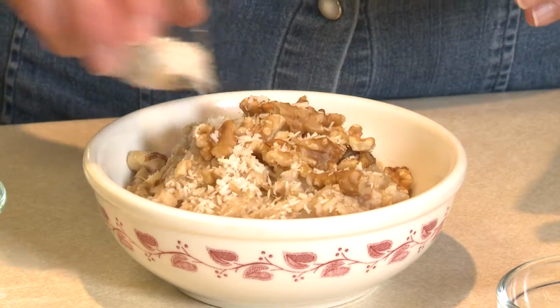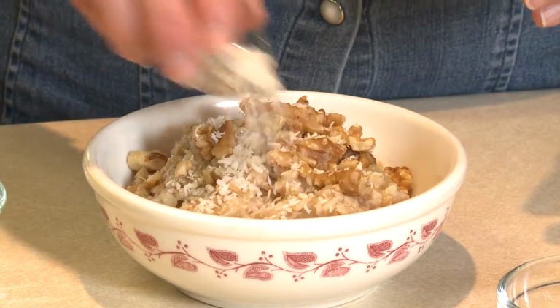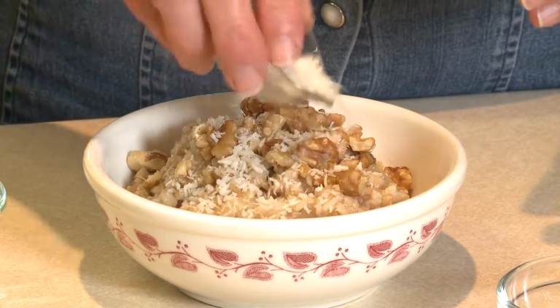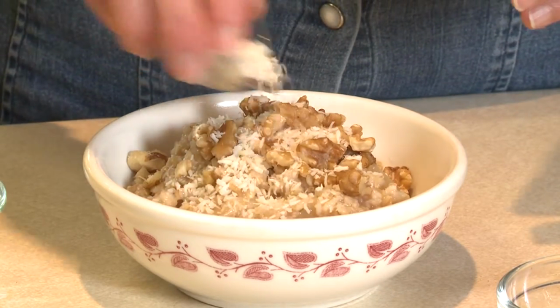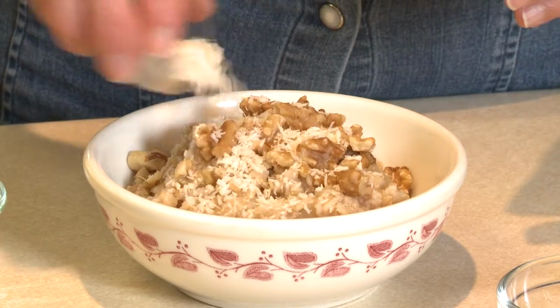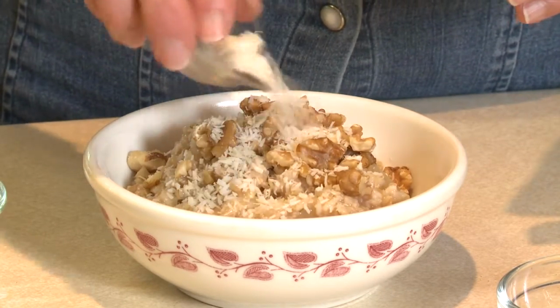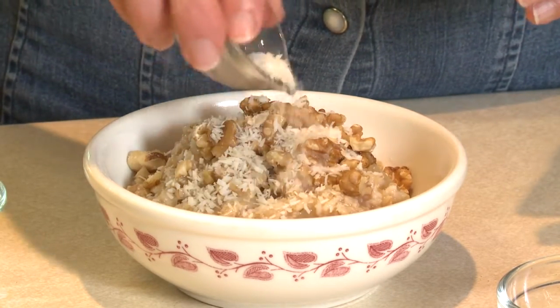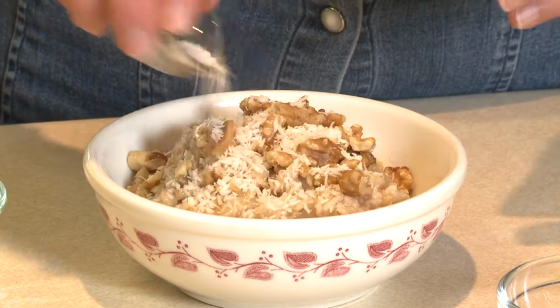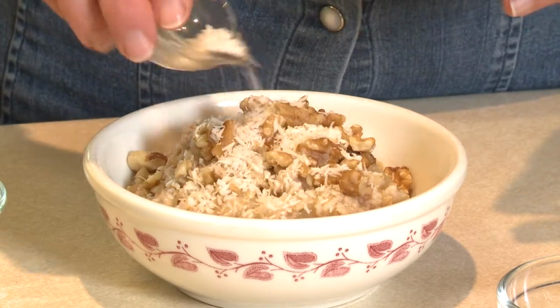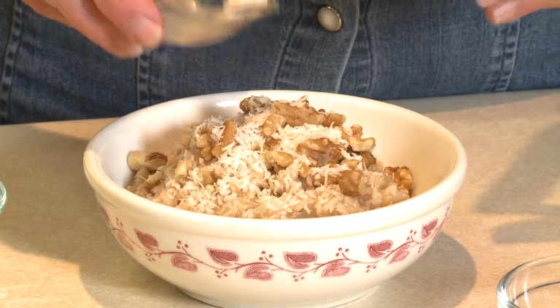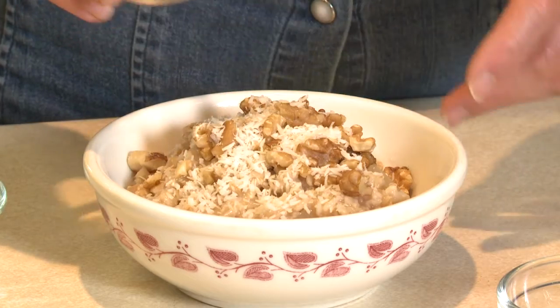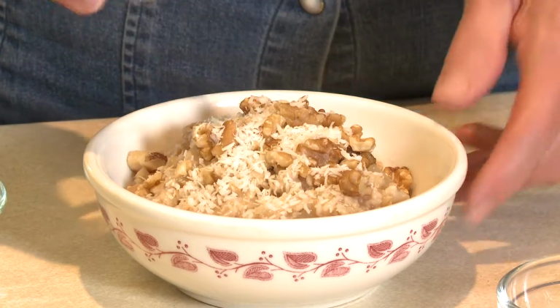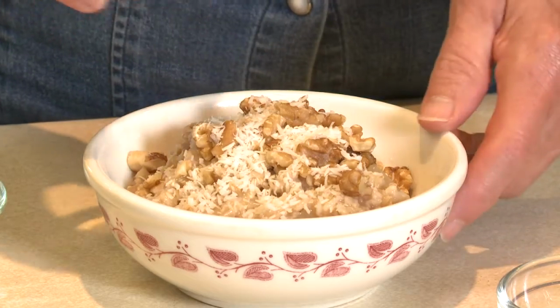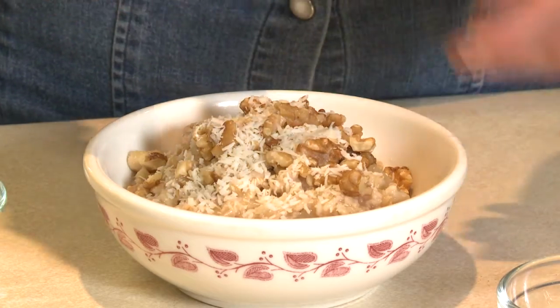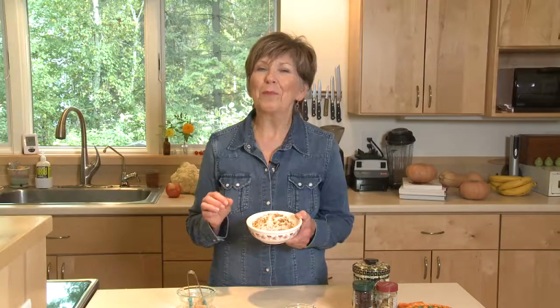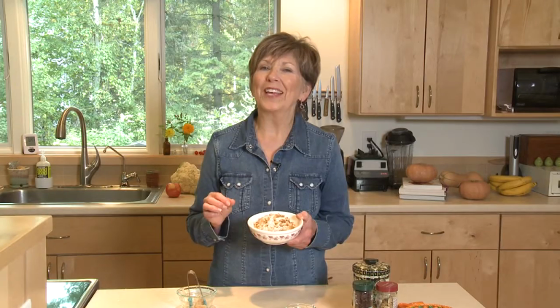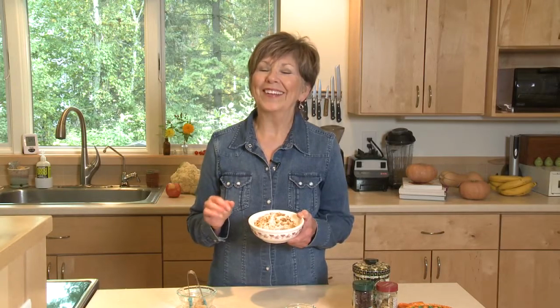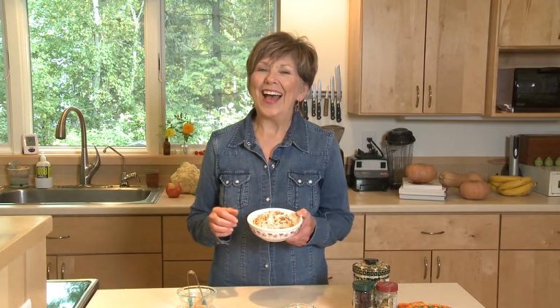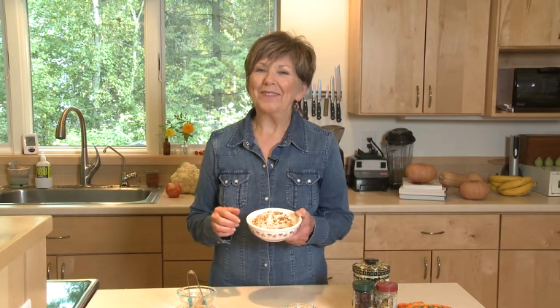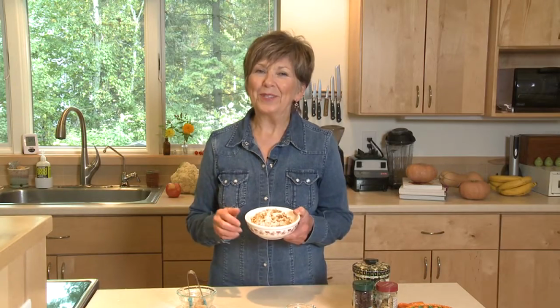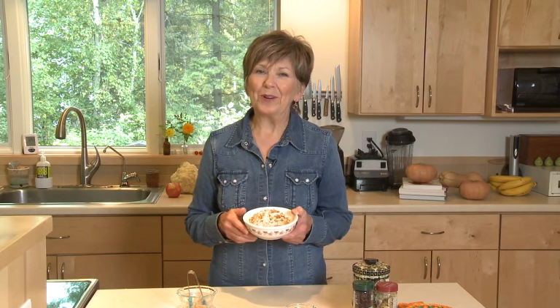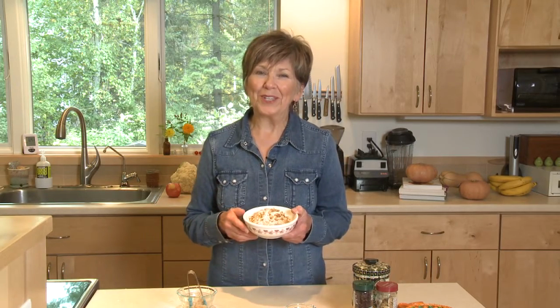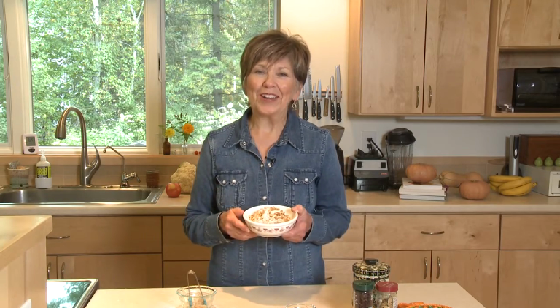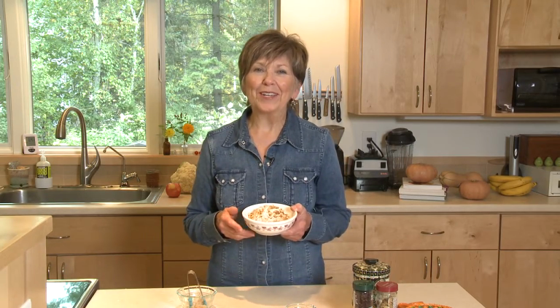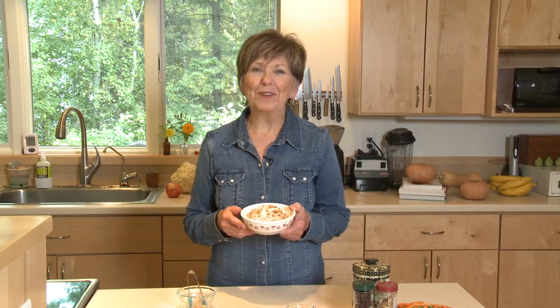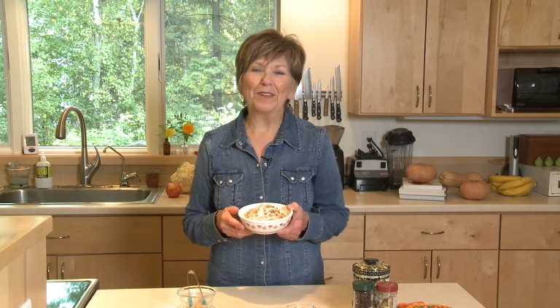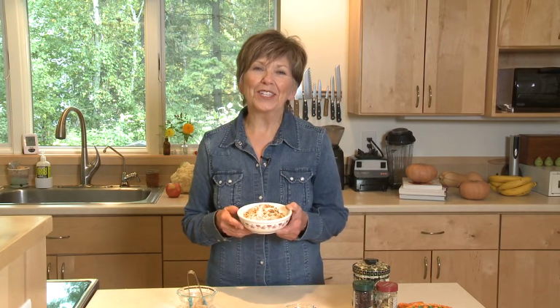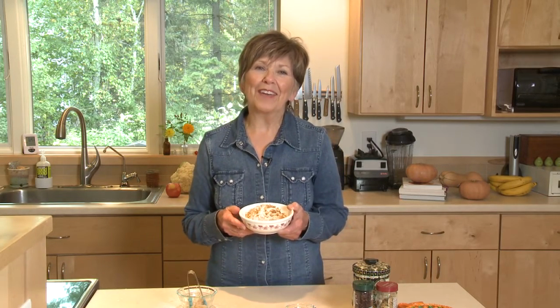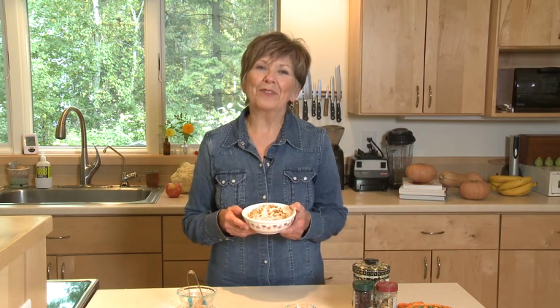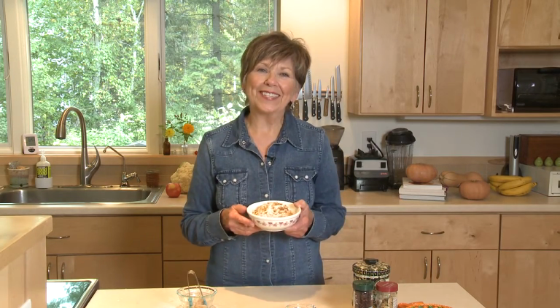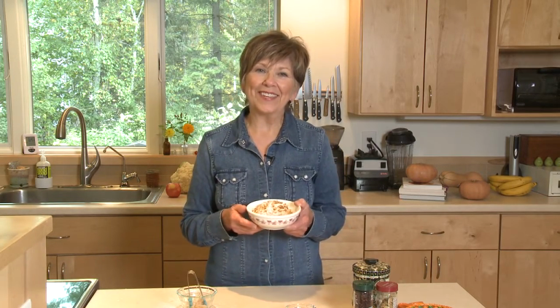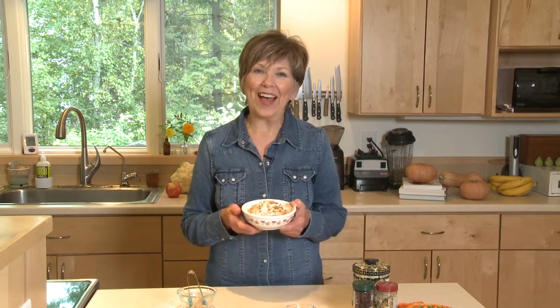And there you have a hot breakfast for a chilly morning. I'm Sue Doden sharing Good Food for Good Life 365.